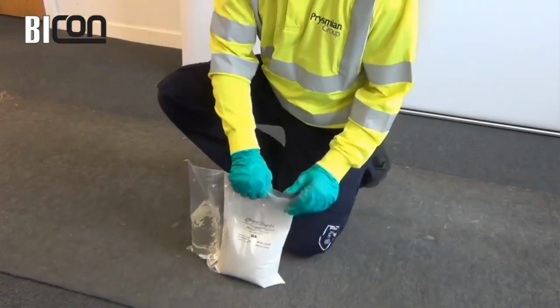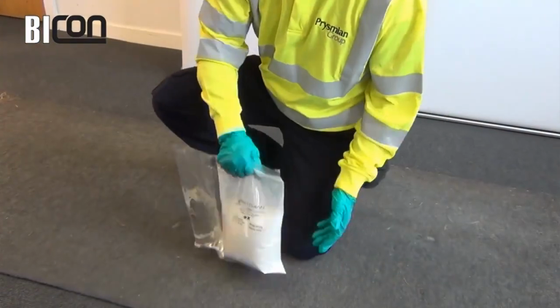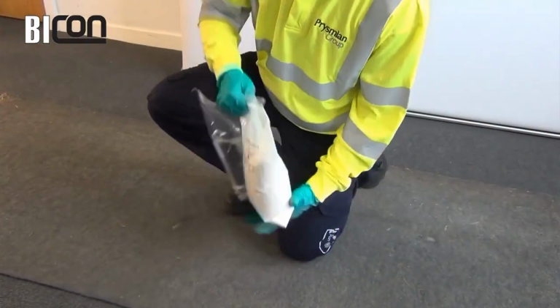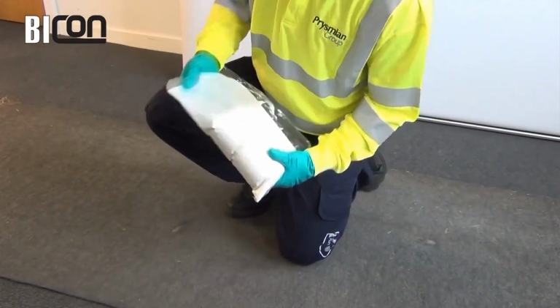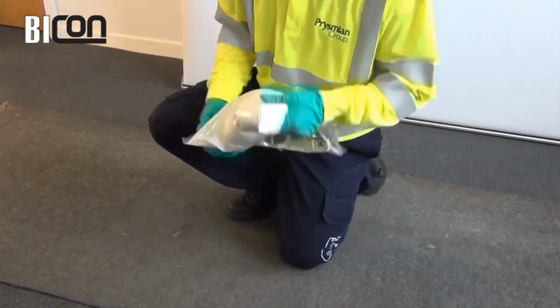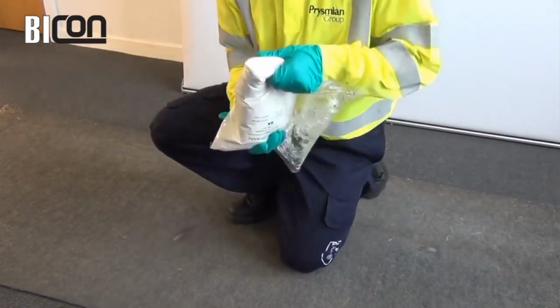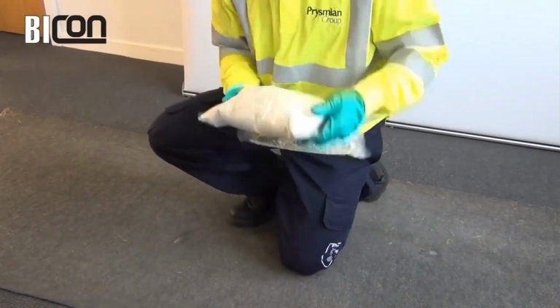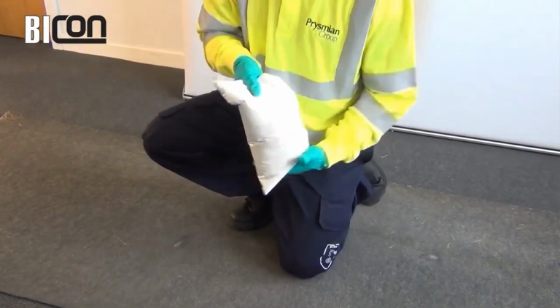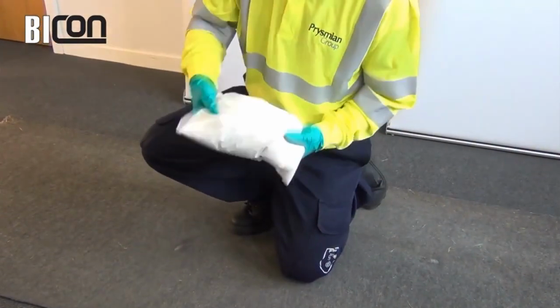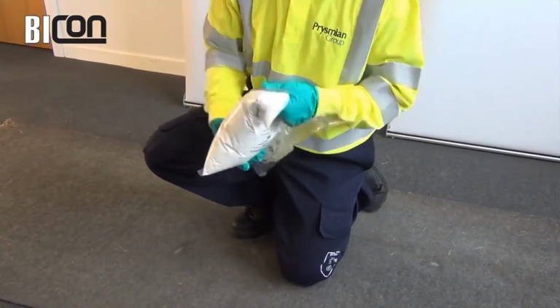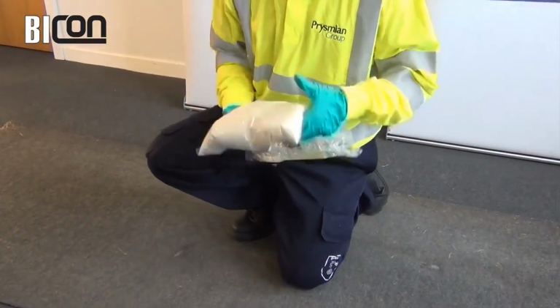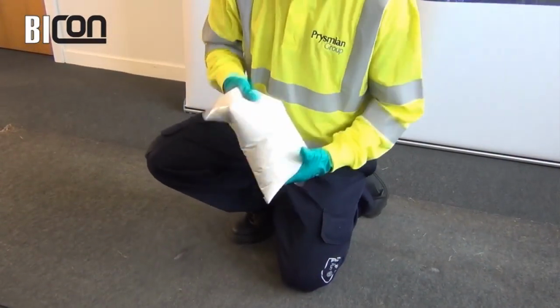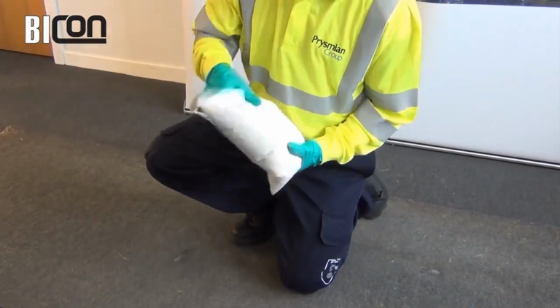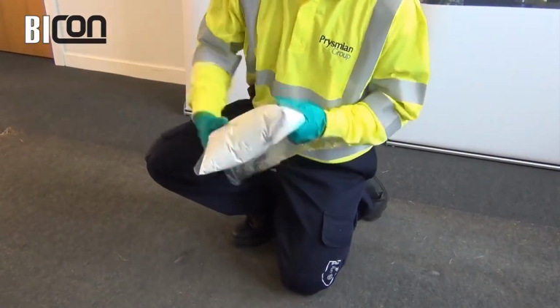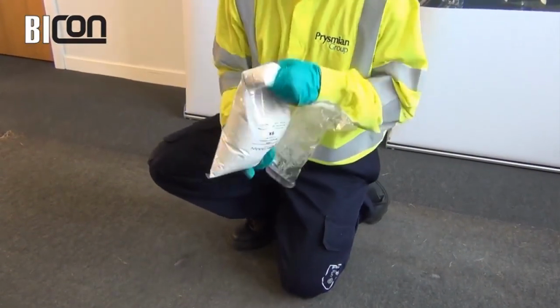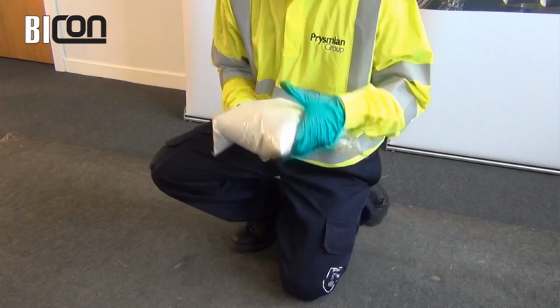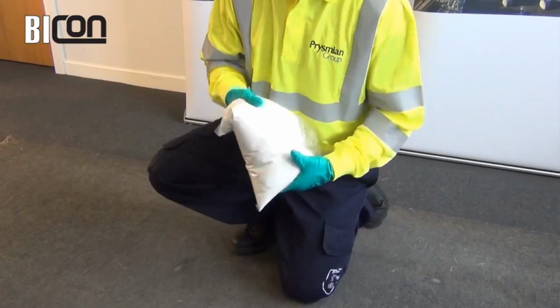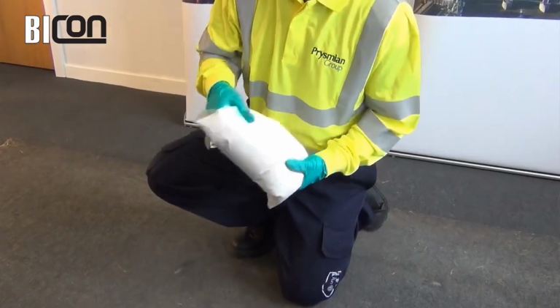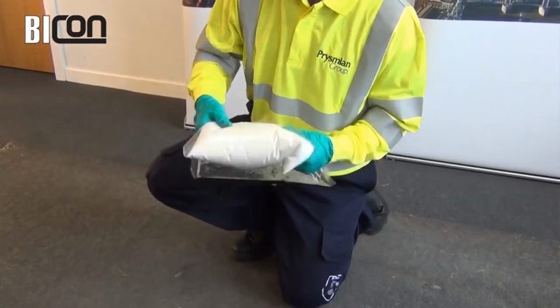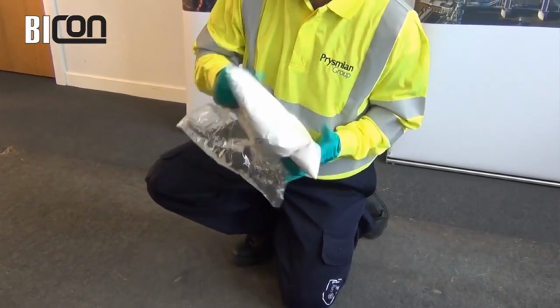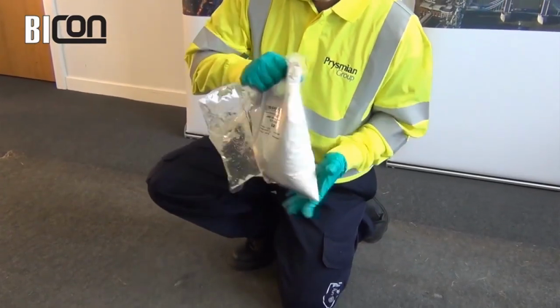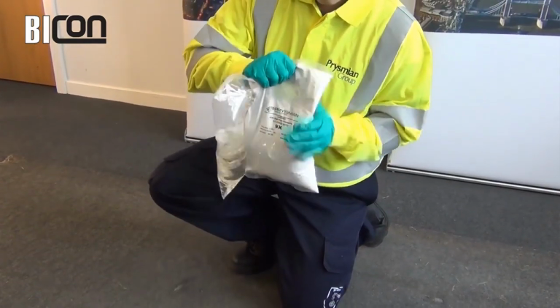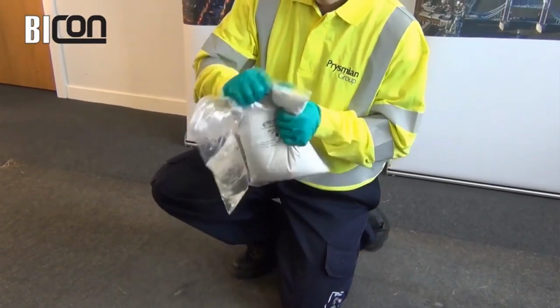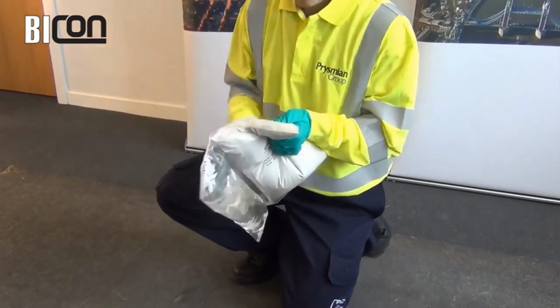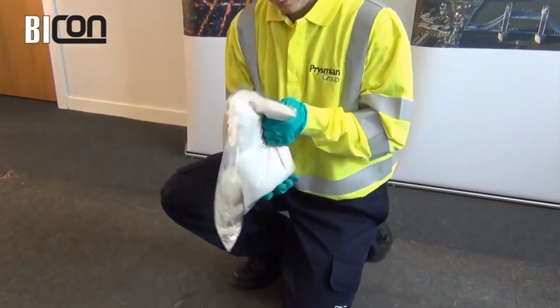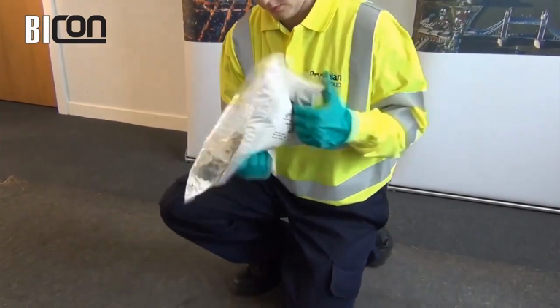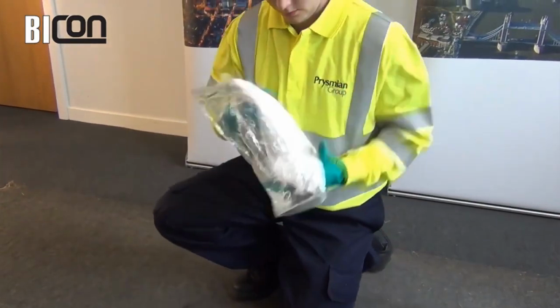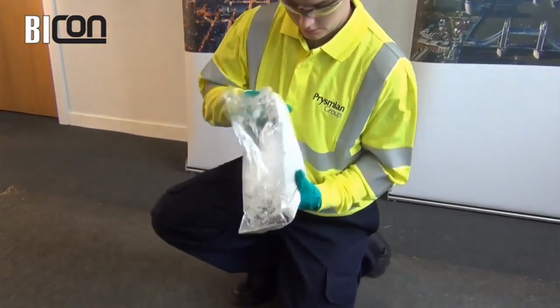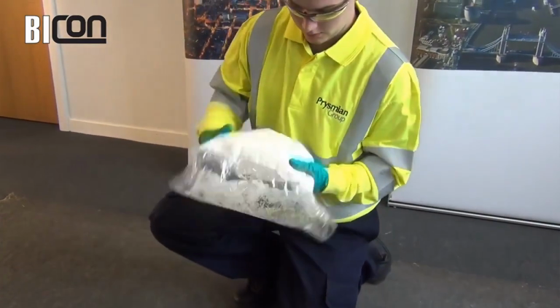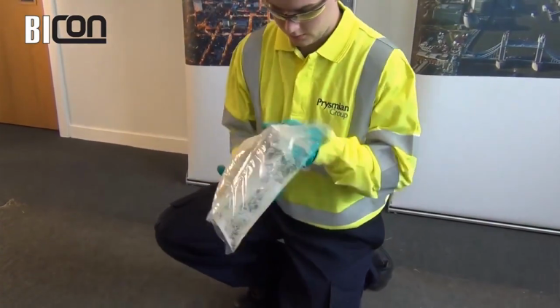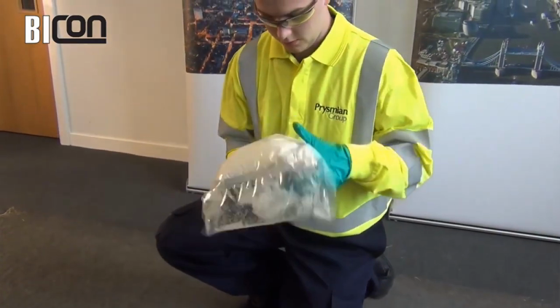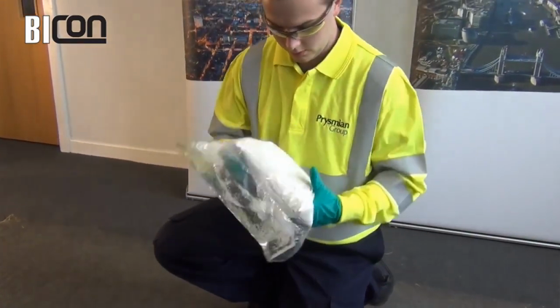Before mixing, tumble the pouch for up to 30 seconds. This is to ensure that the powder is free flowing.